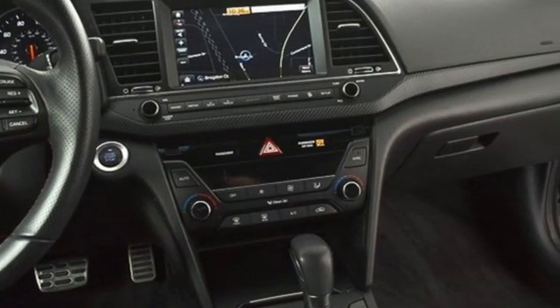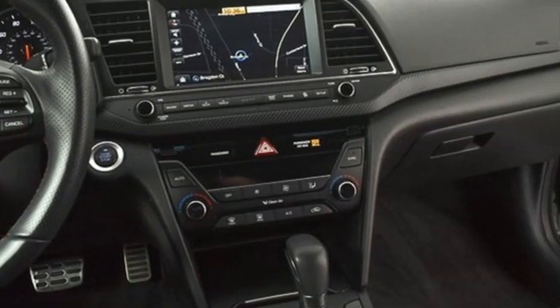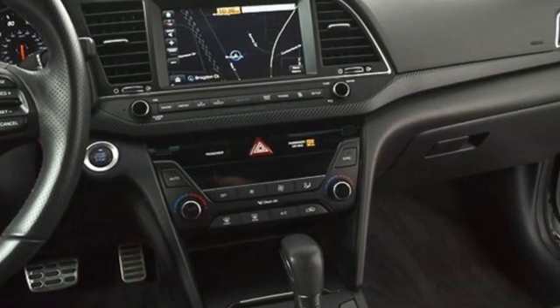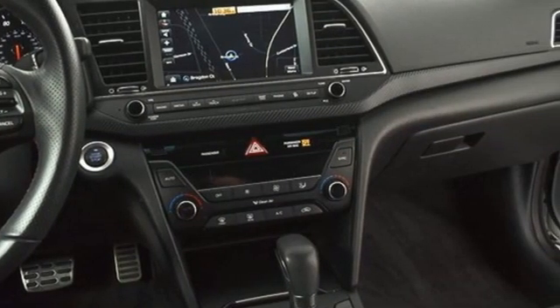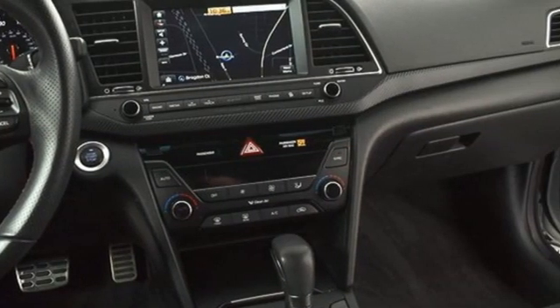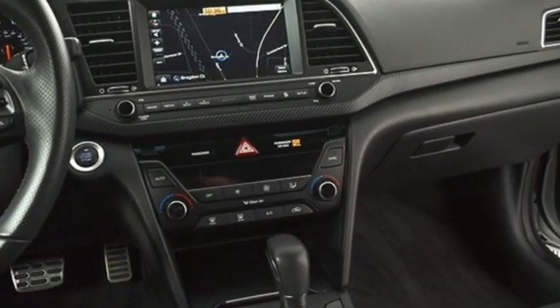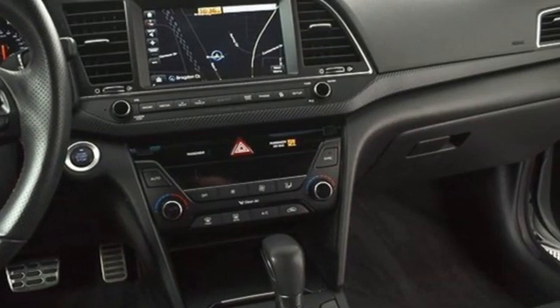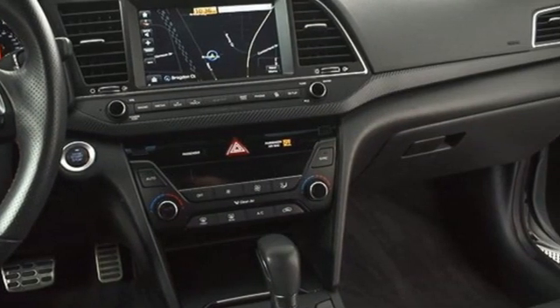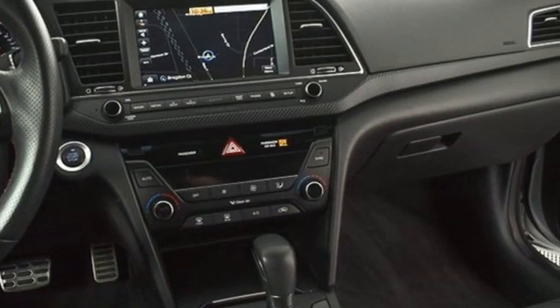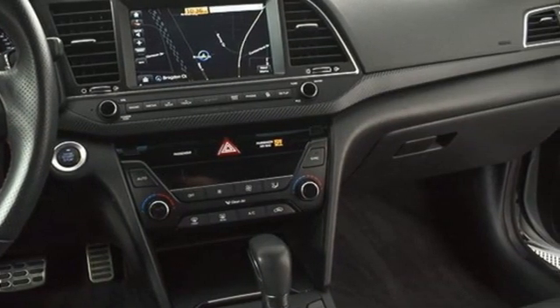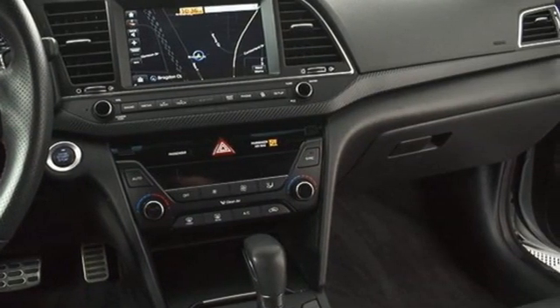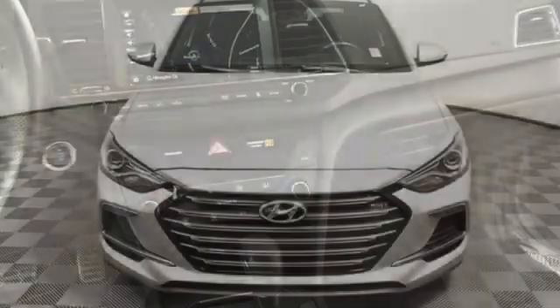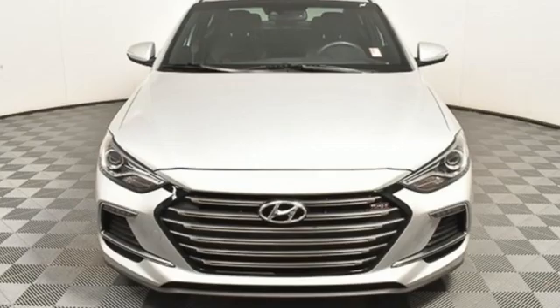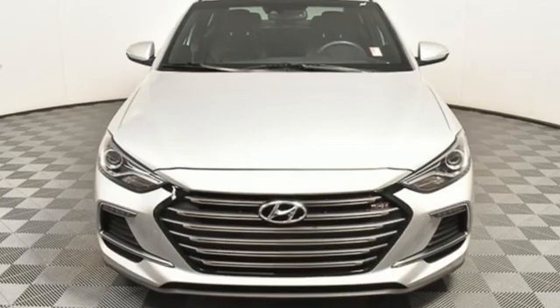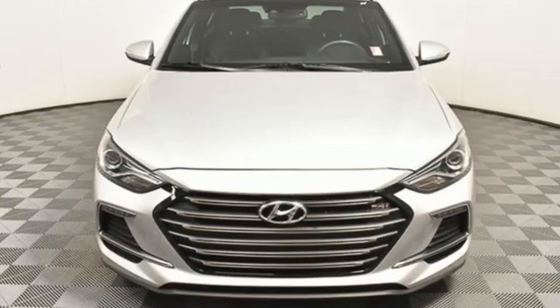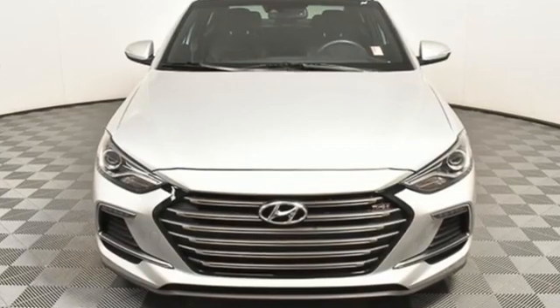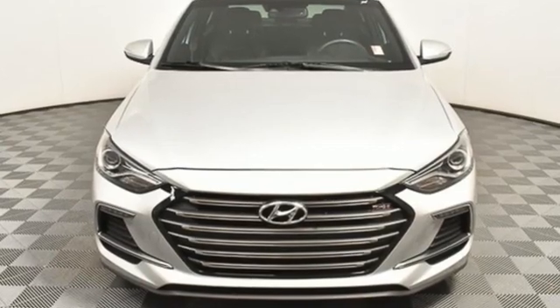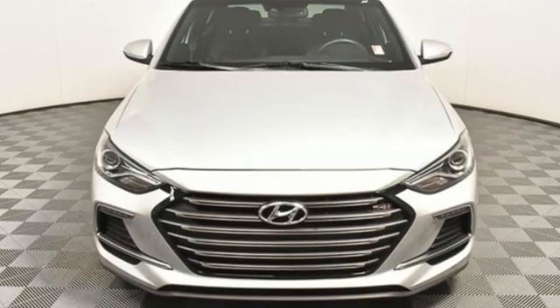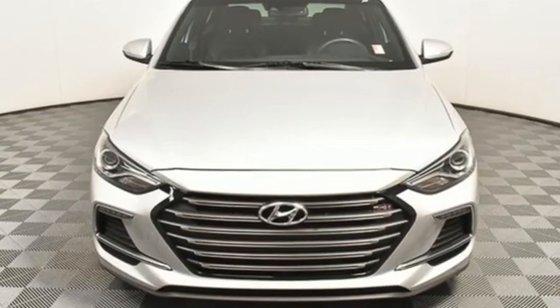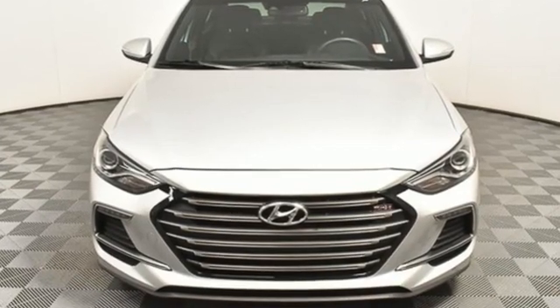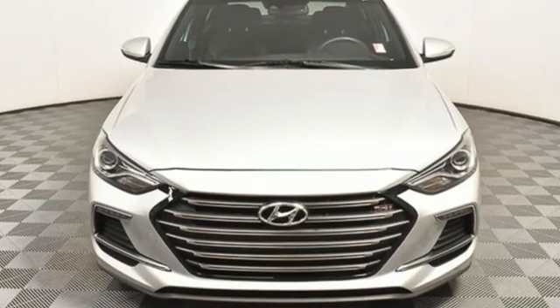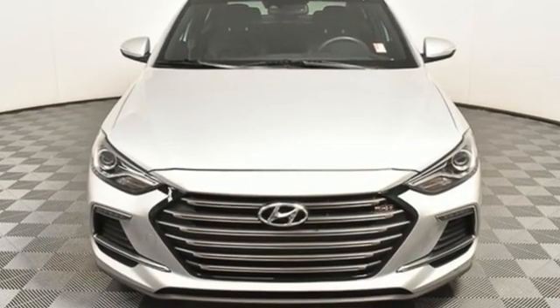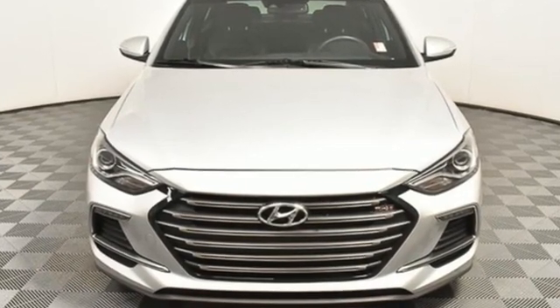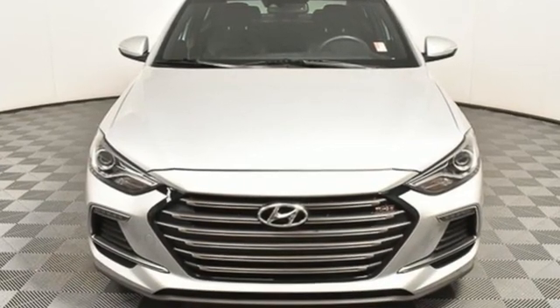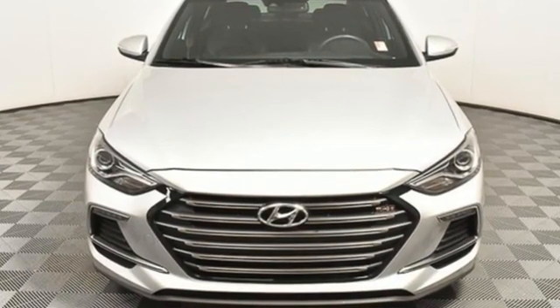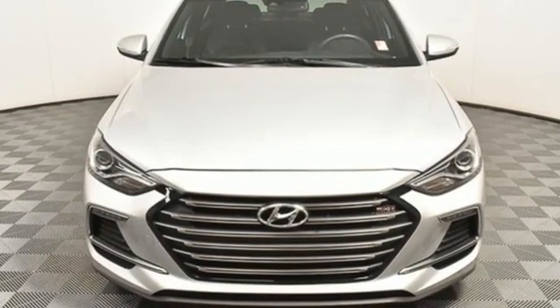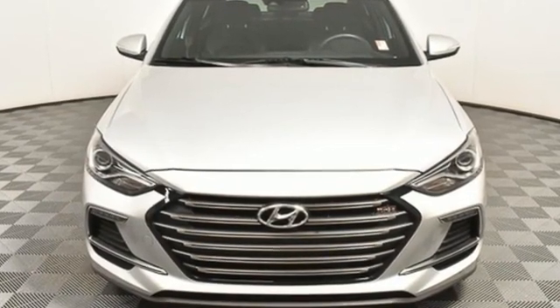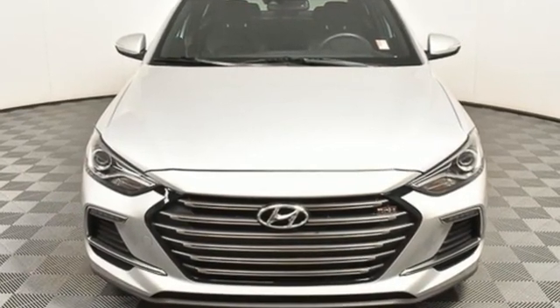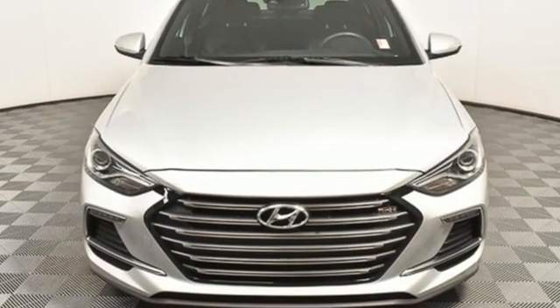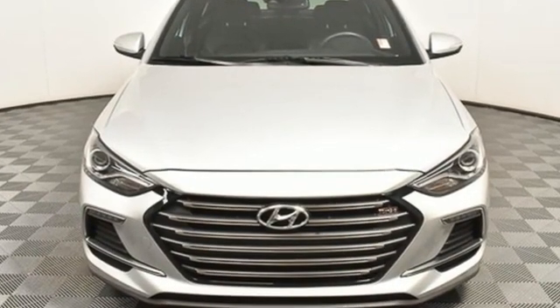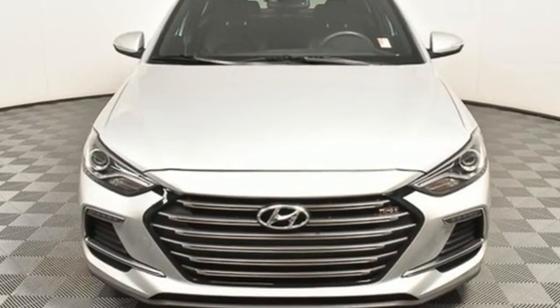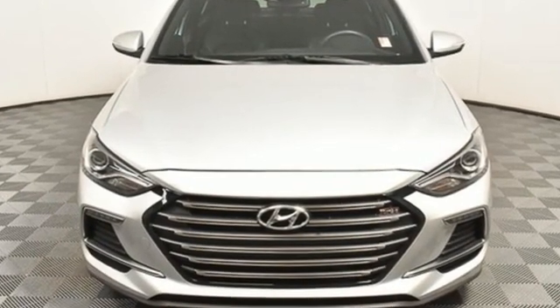Challenging convention to find a better way — it's the Hyundai way. You'll never know until you try. Test drive it today.